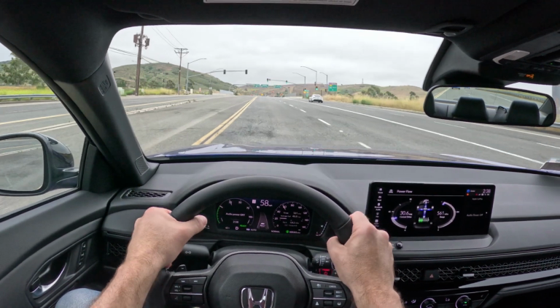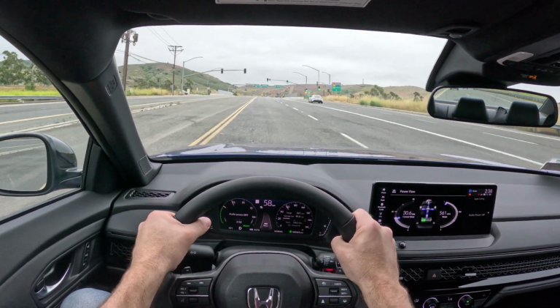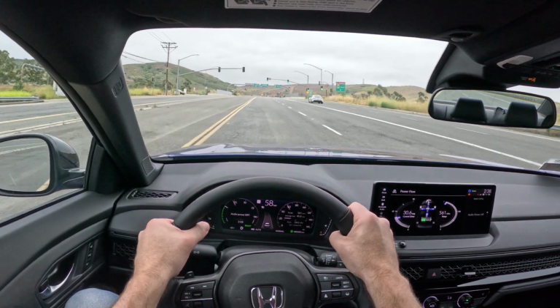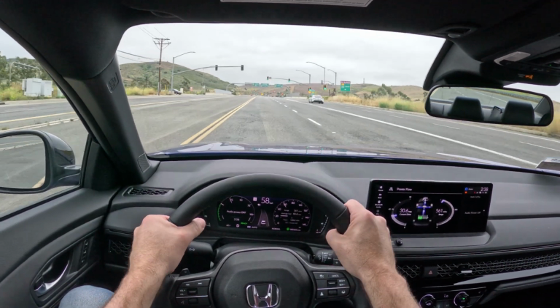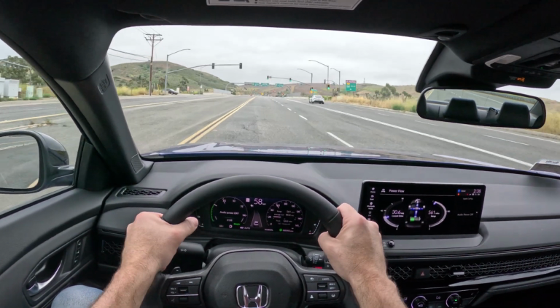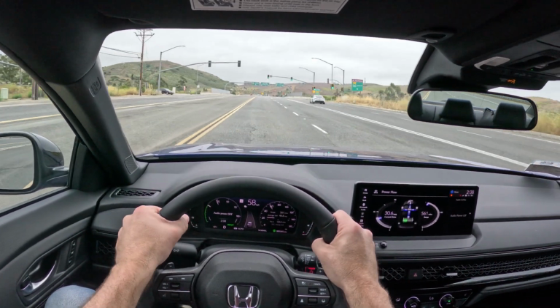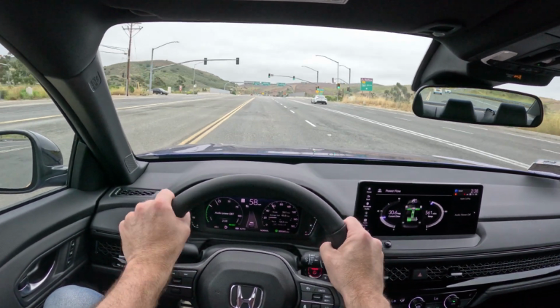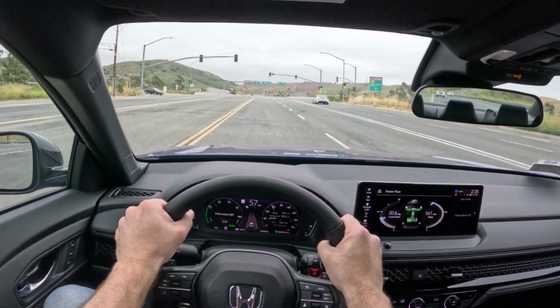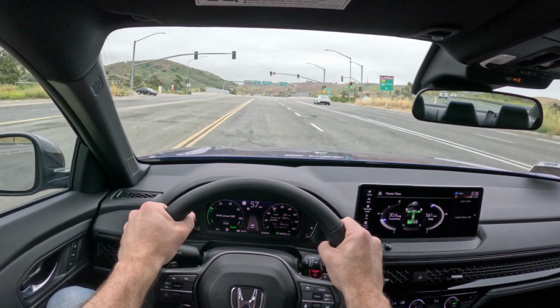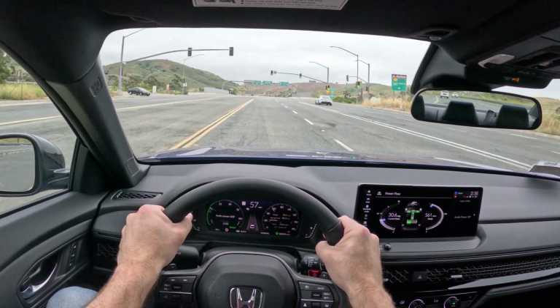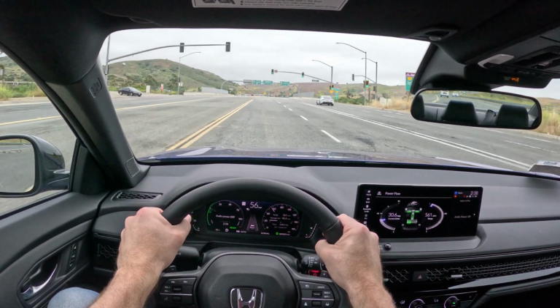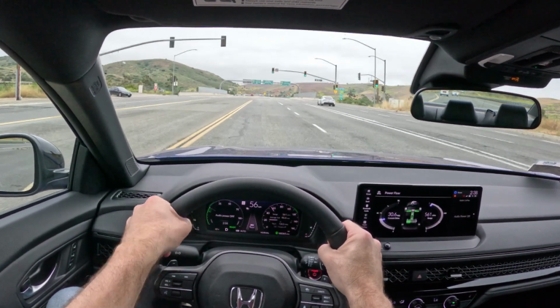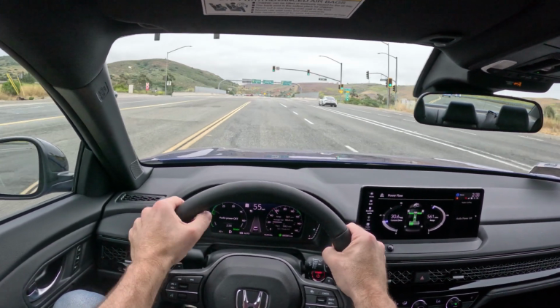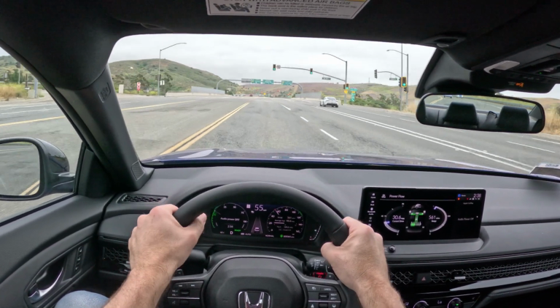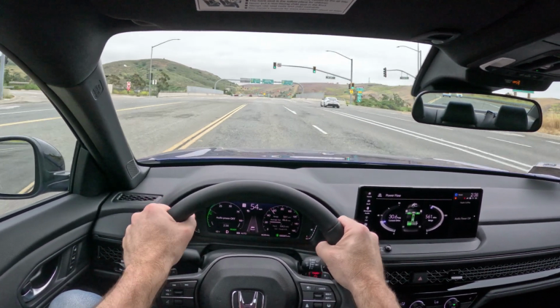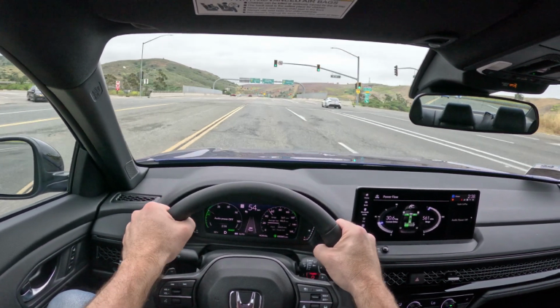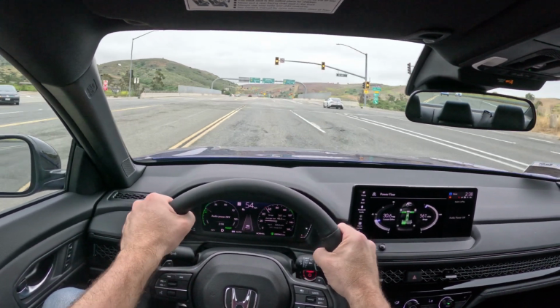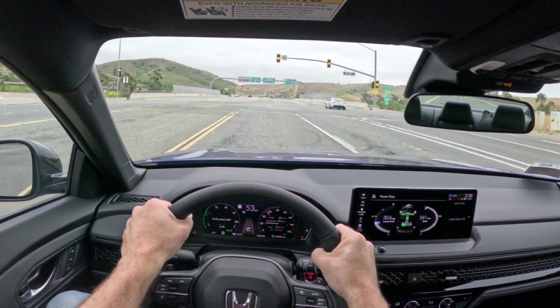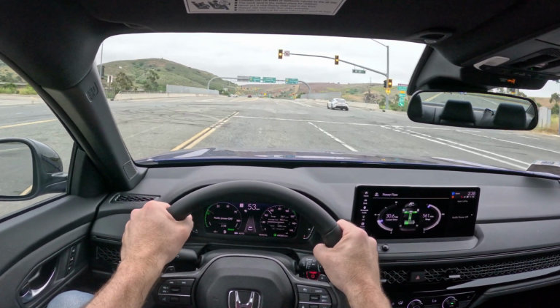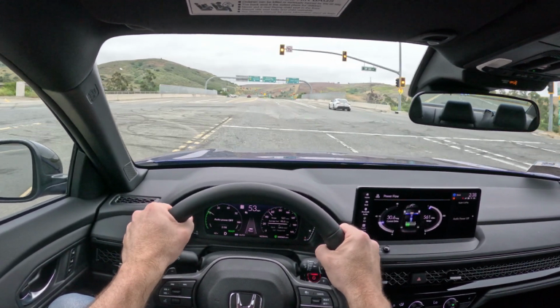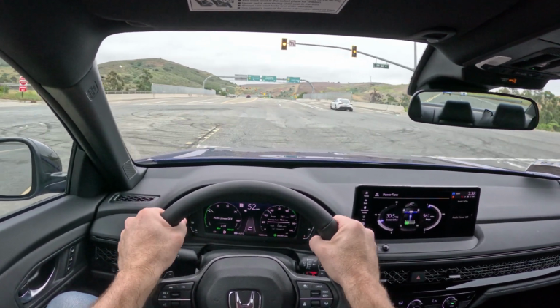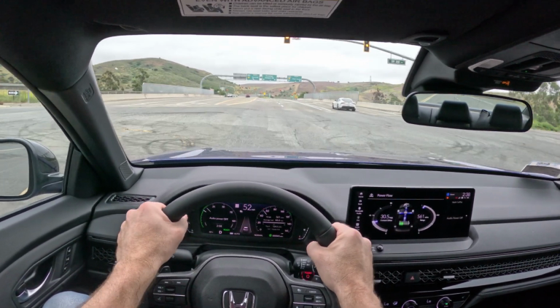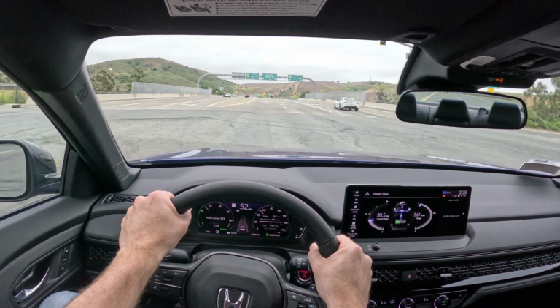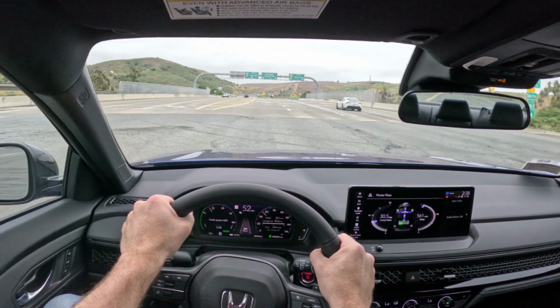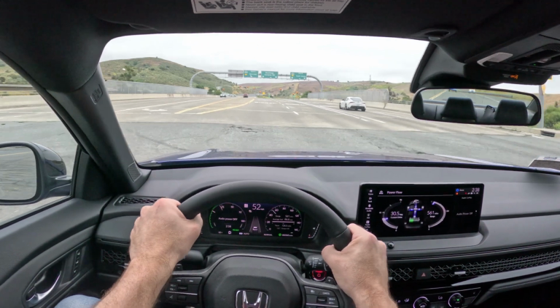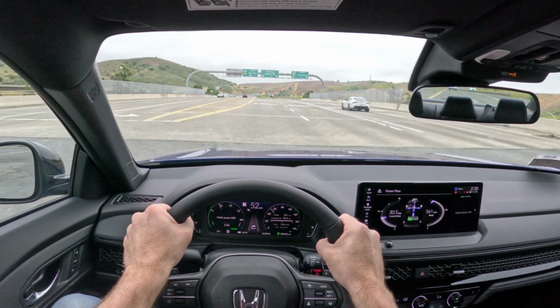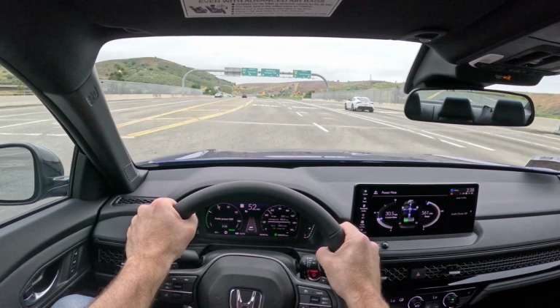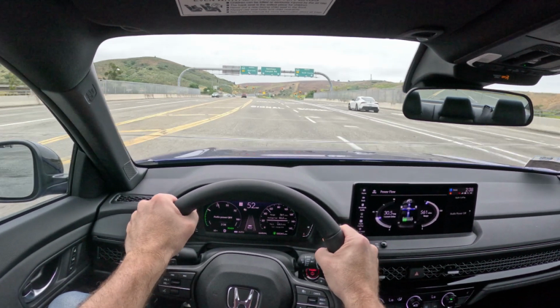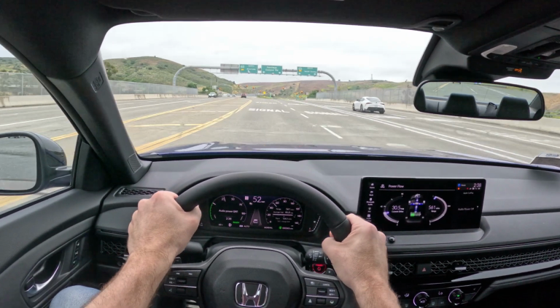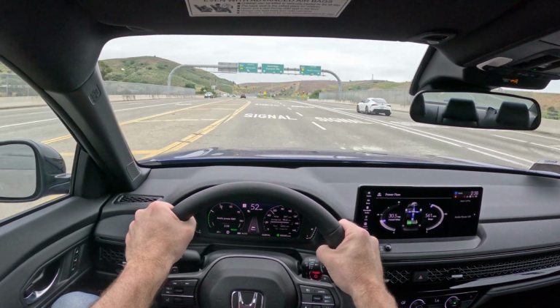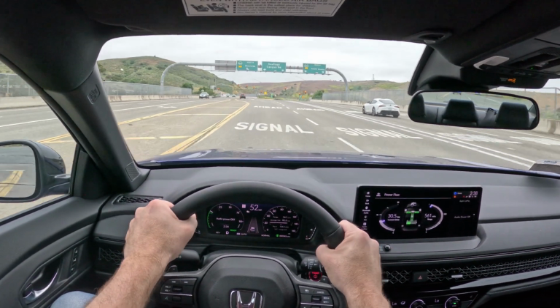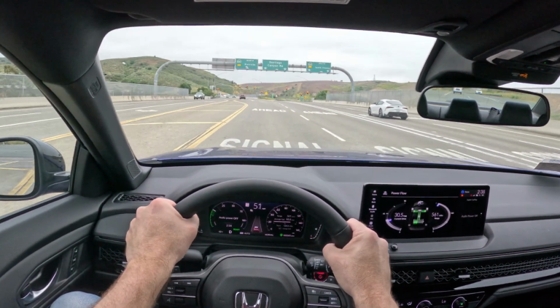There is a little bit of obvious cost cutting, but where it counts, this car's still got it.